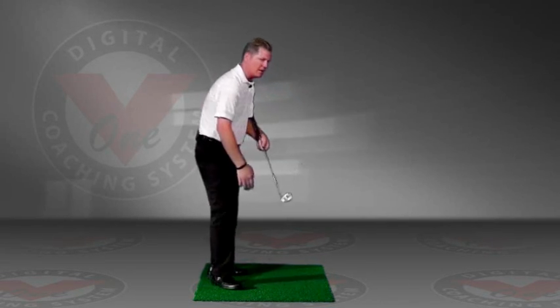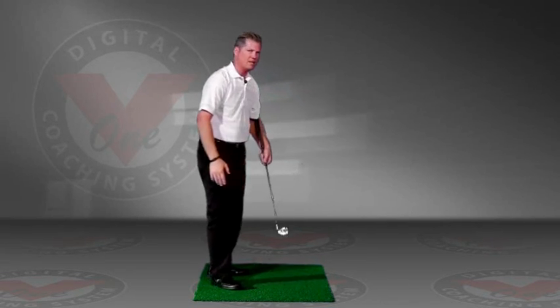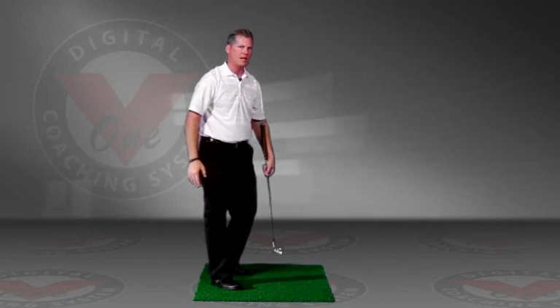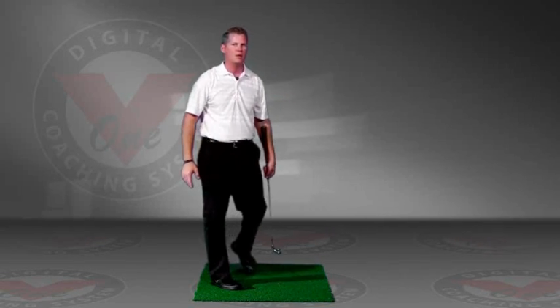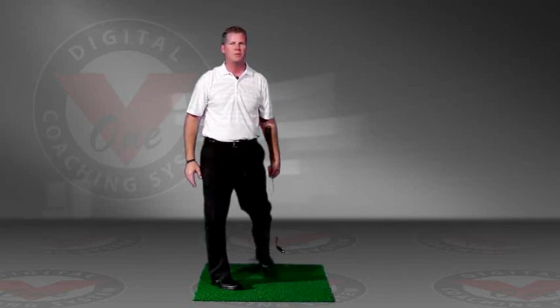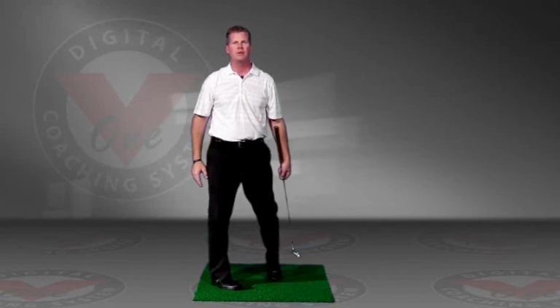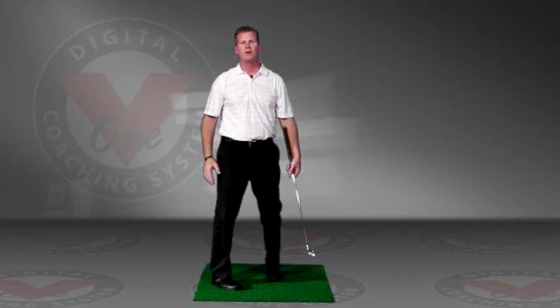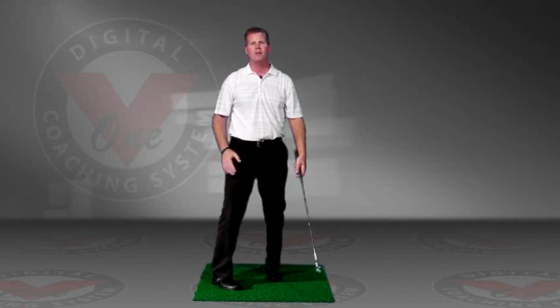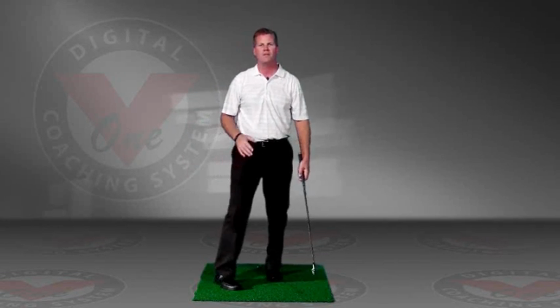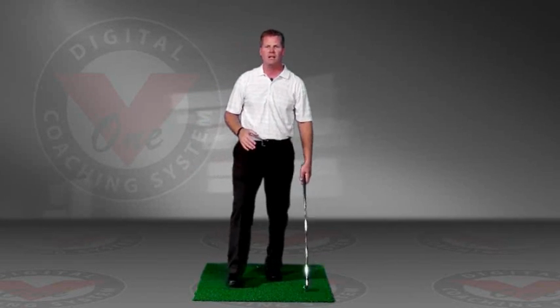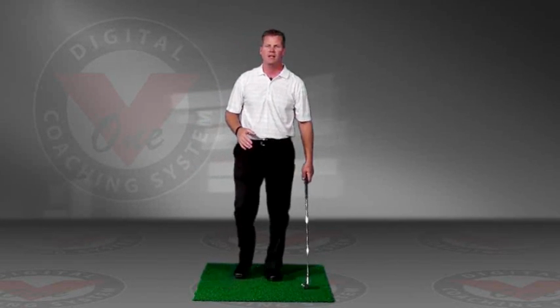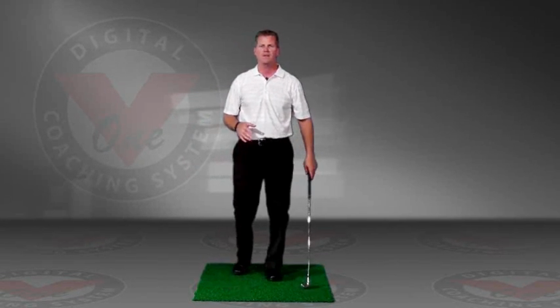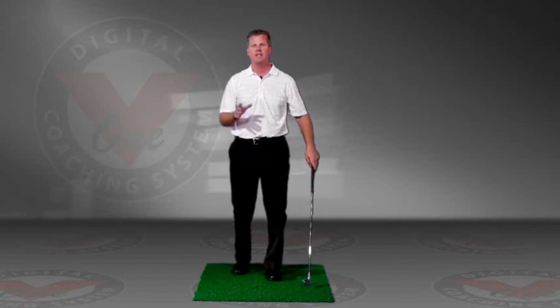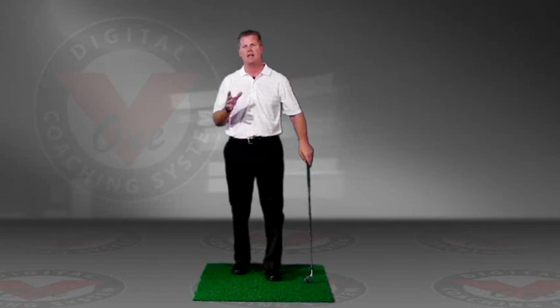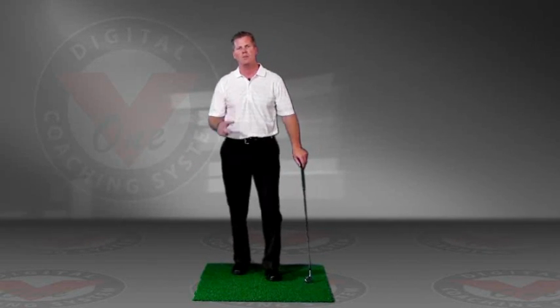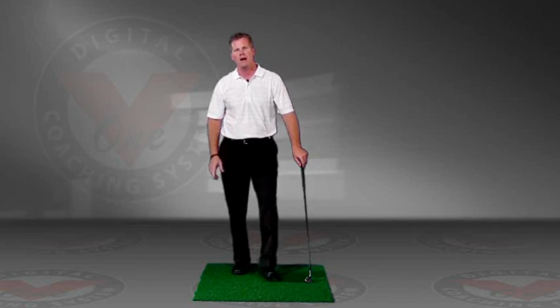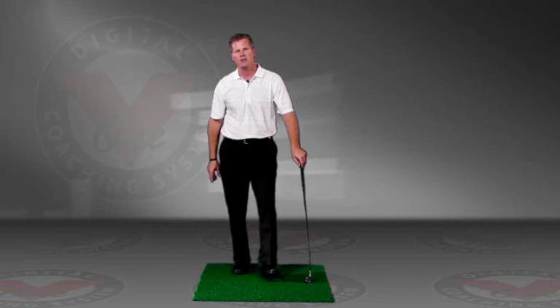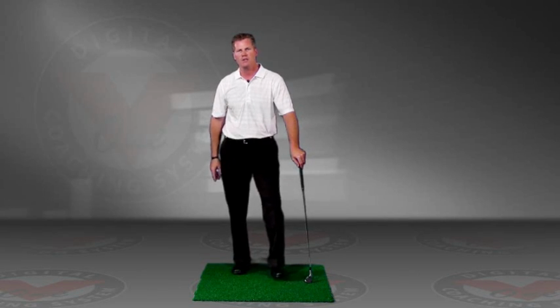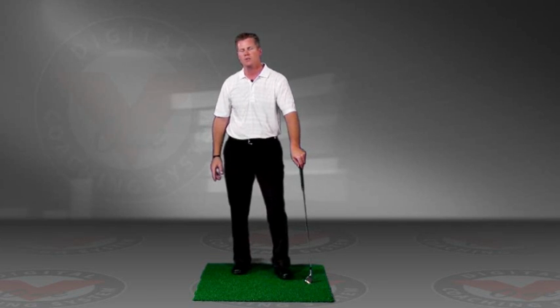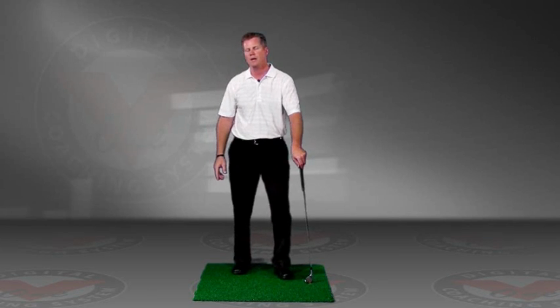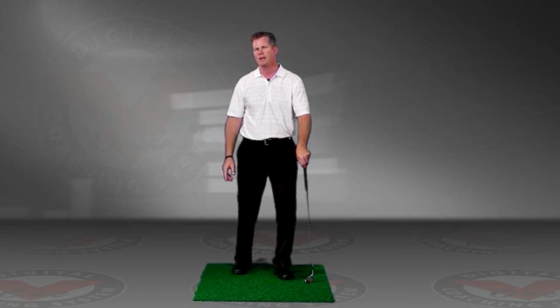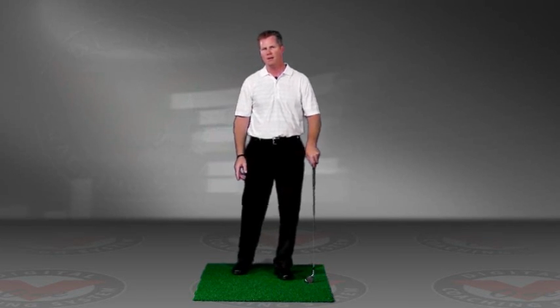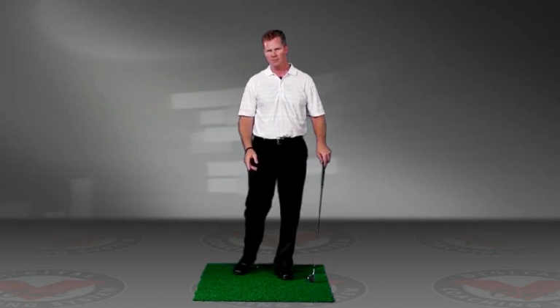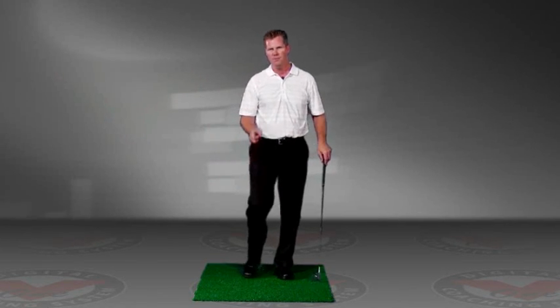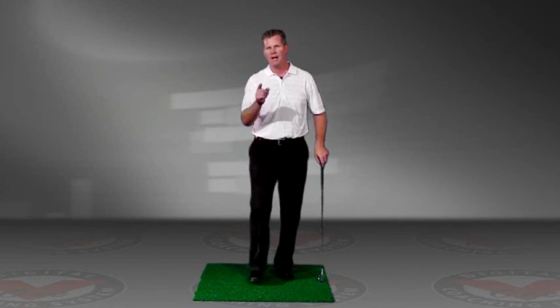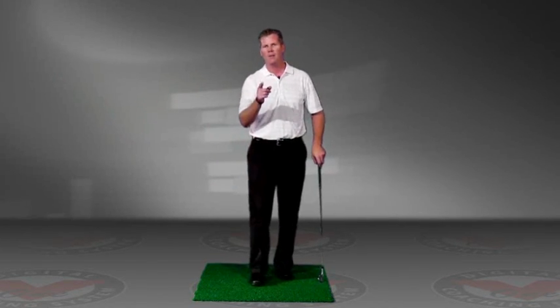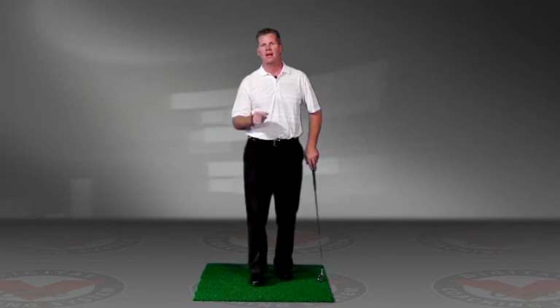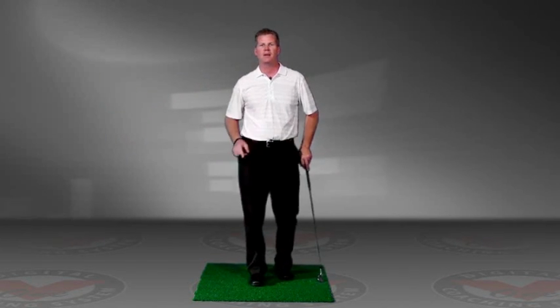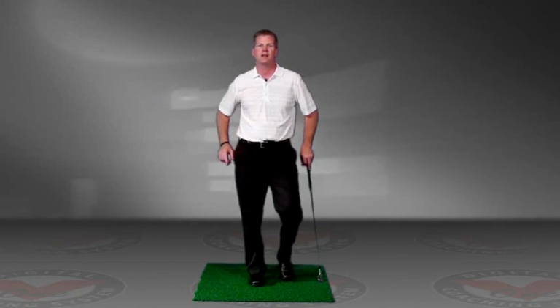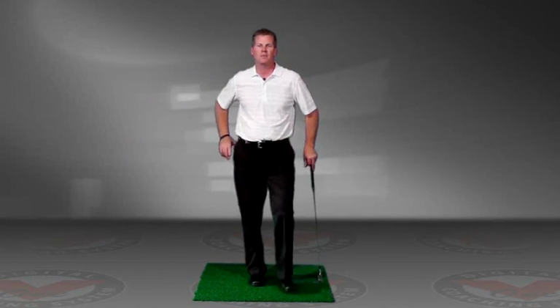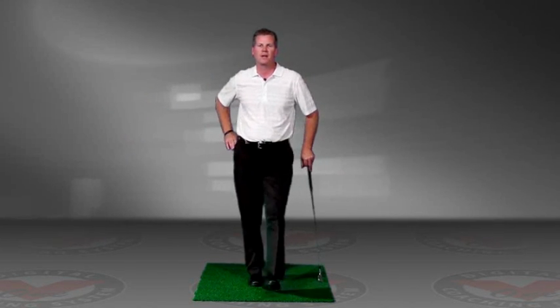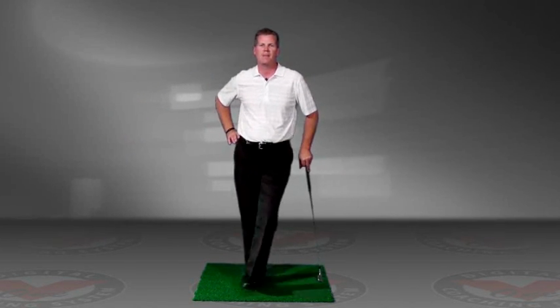That's going to help you learn the feeling of staying in your posture as you swing. I hope that helps your game.